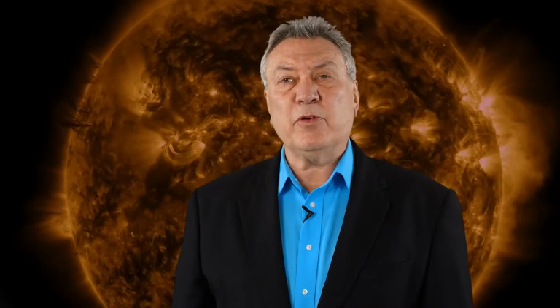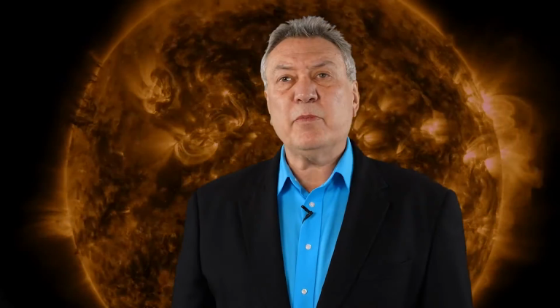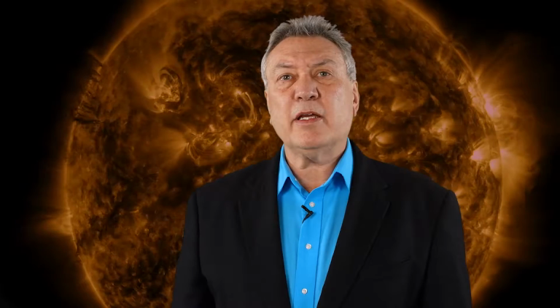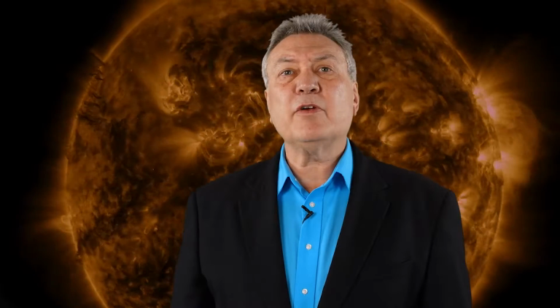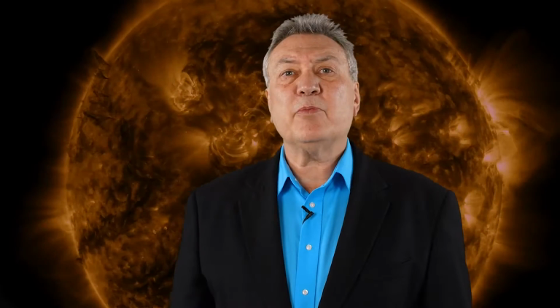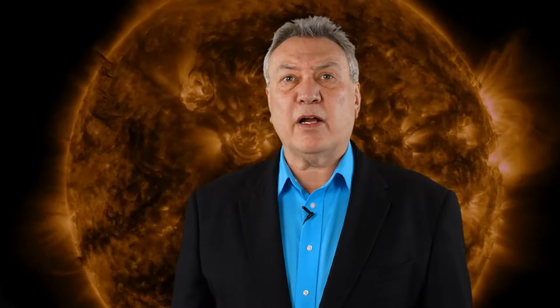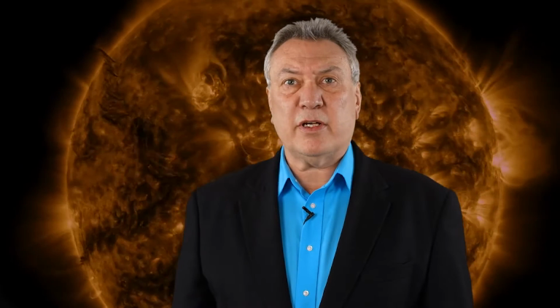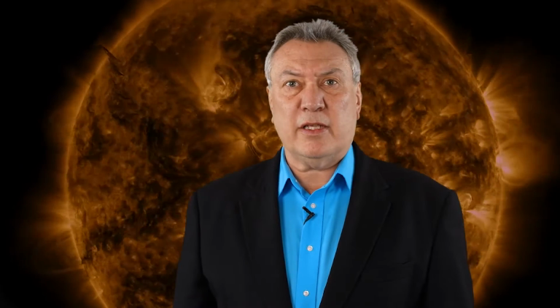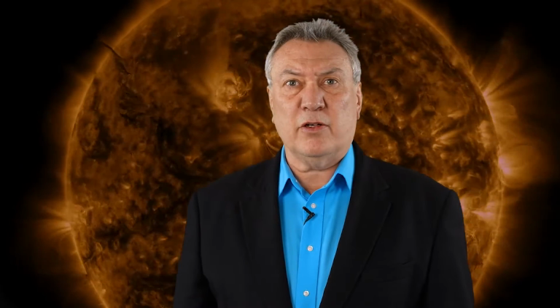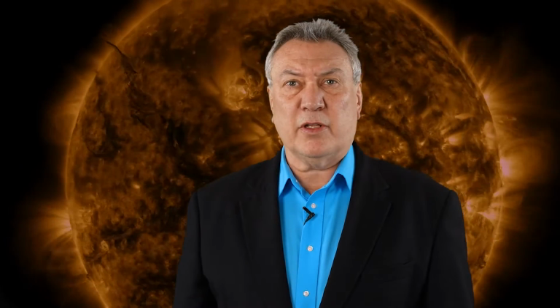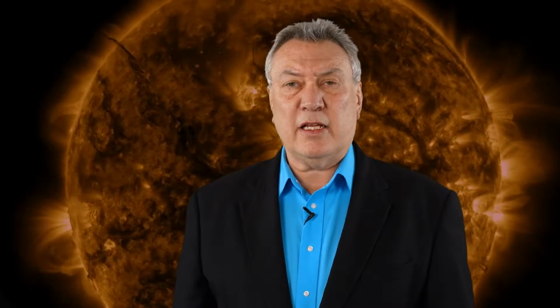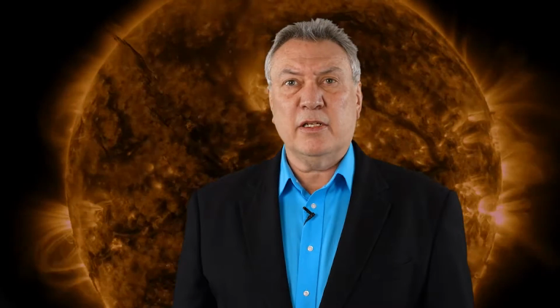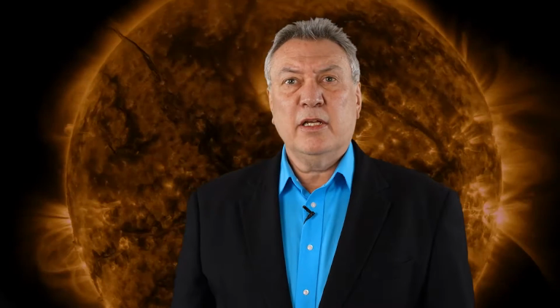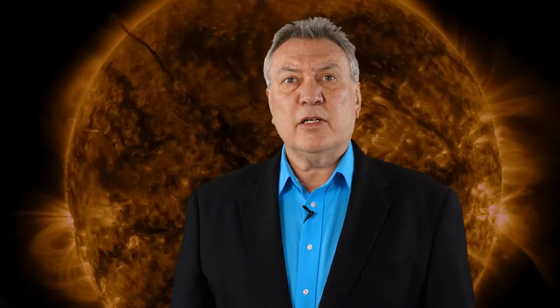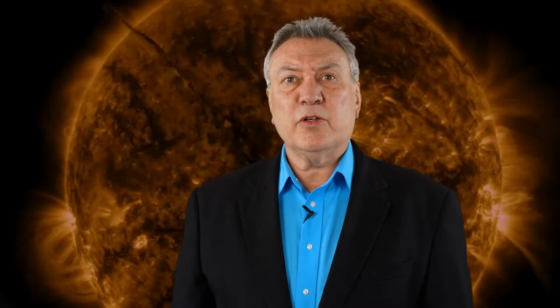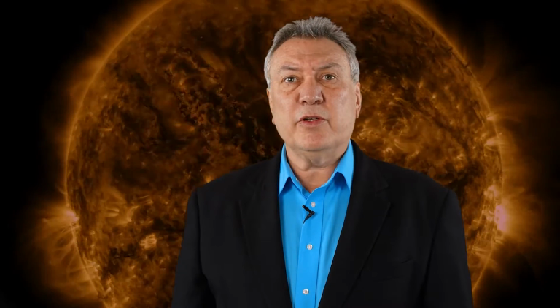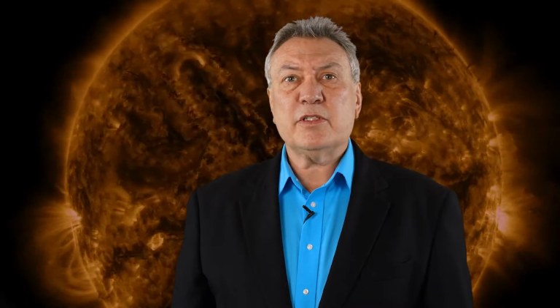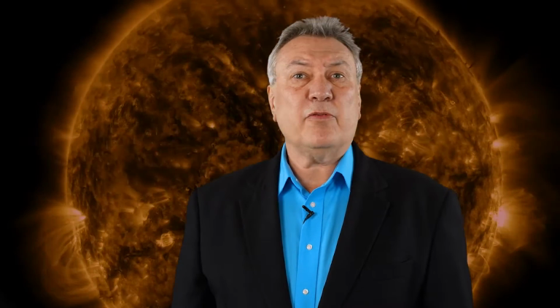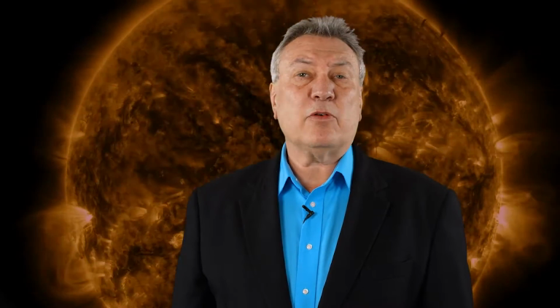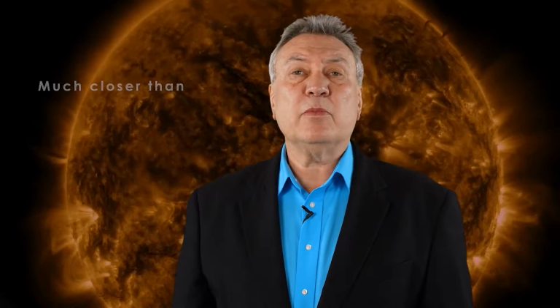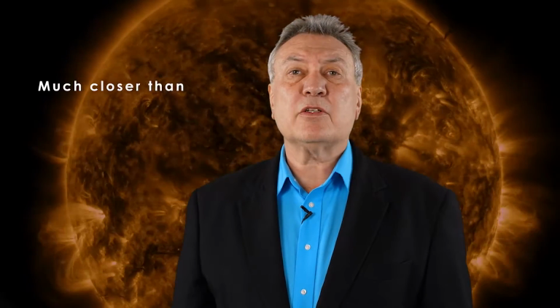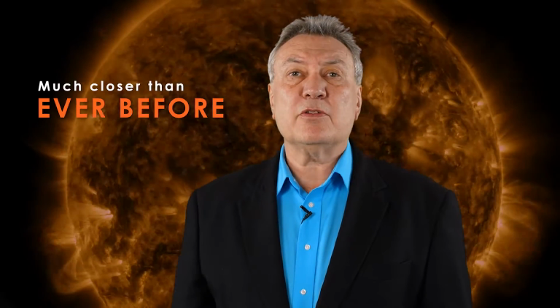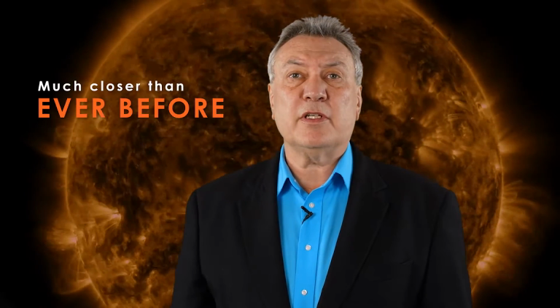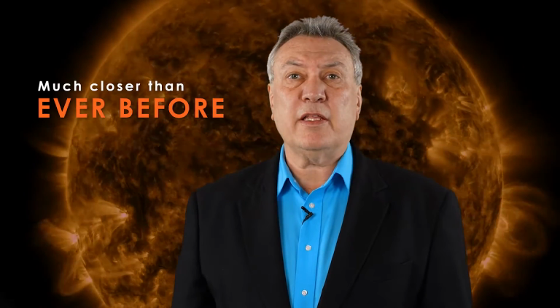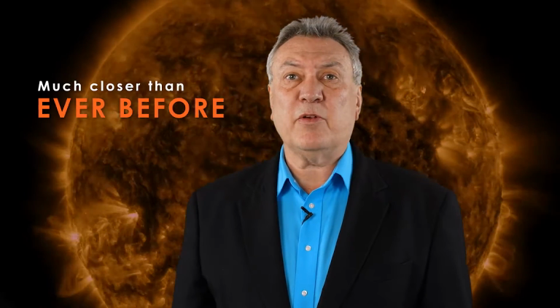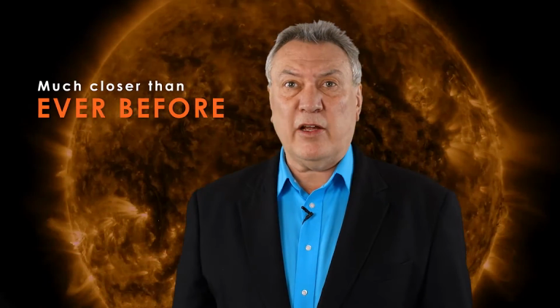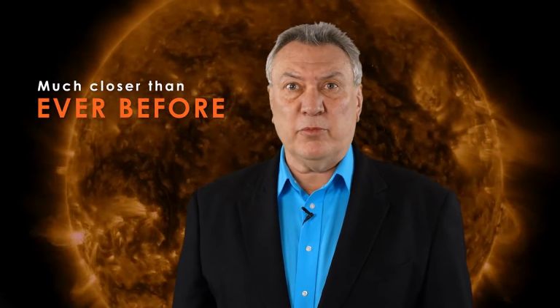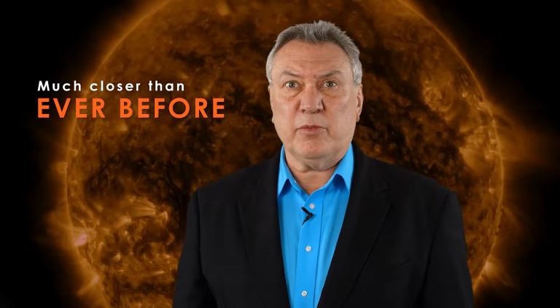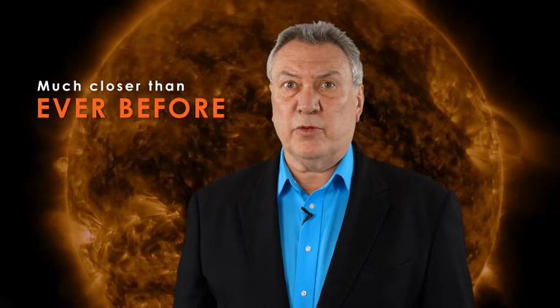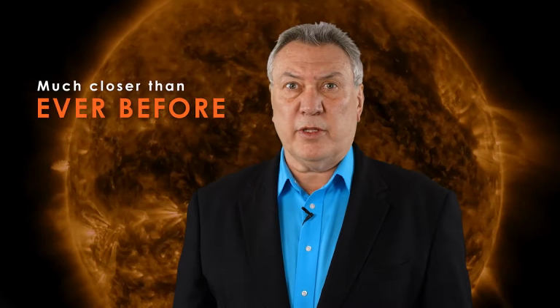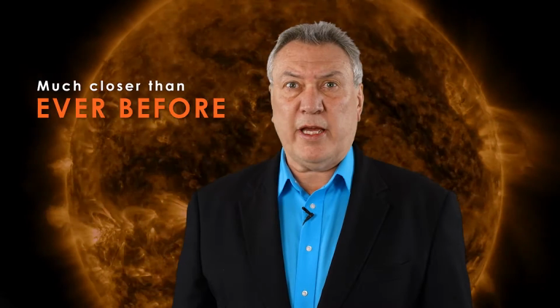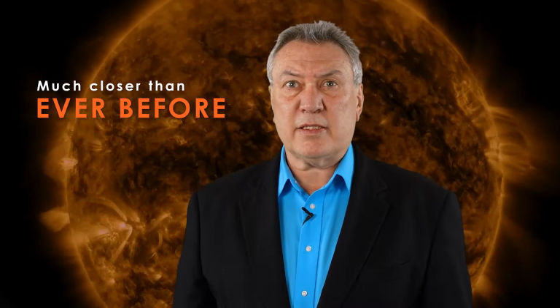We've been making great progress on it over the last number of years, and in fact we're much closer today than we've ever been before in the past.